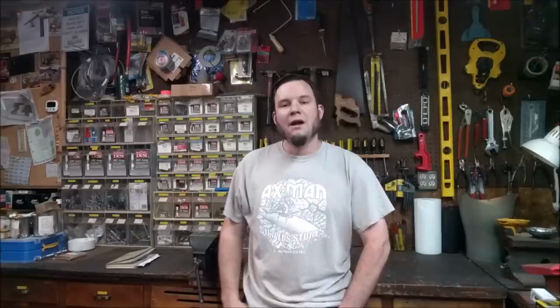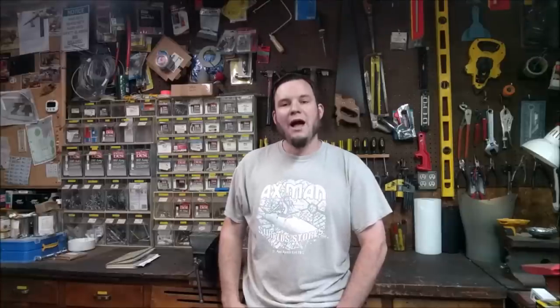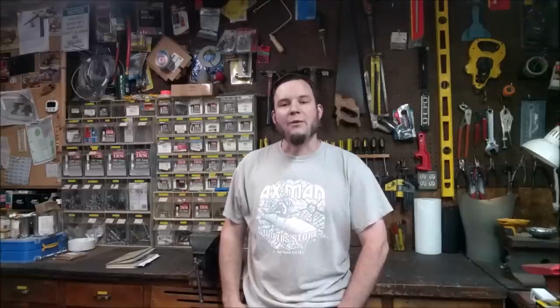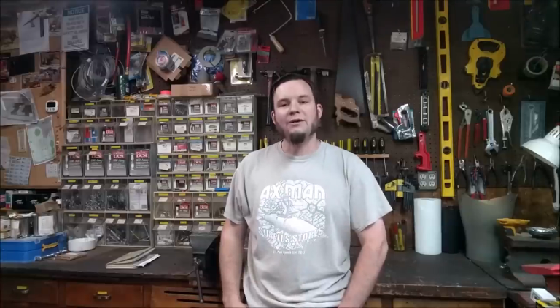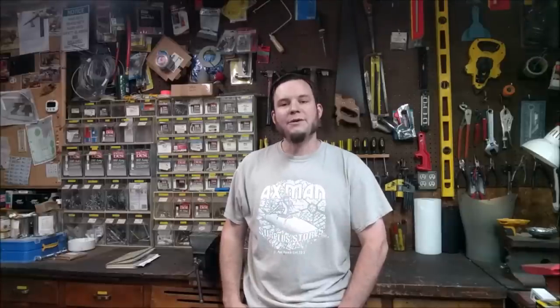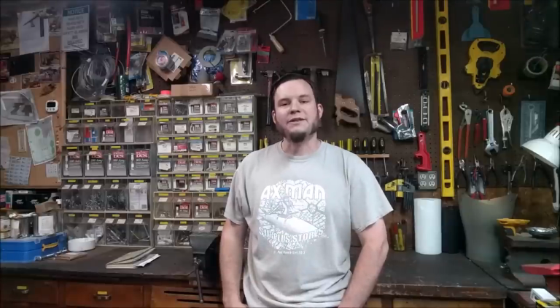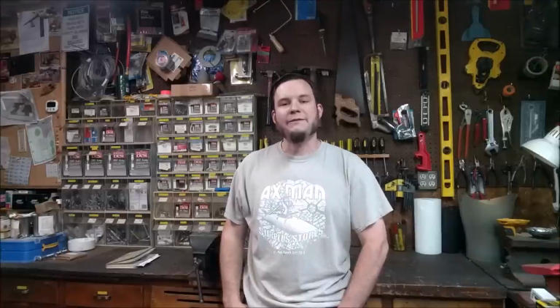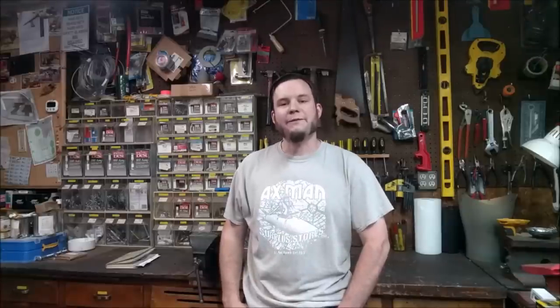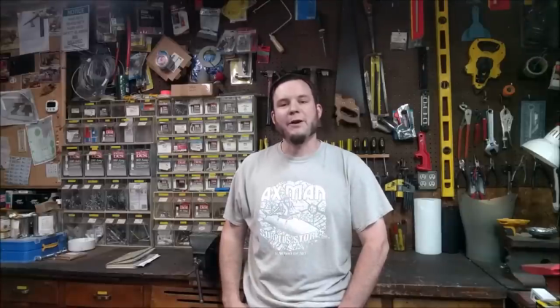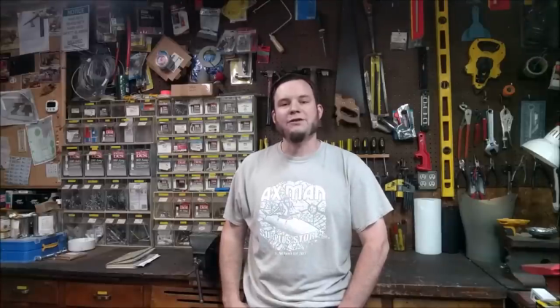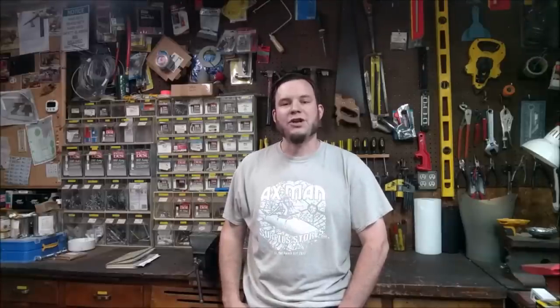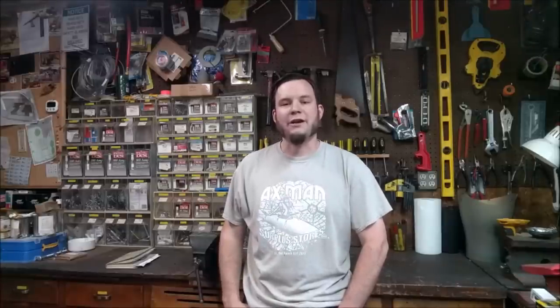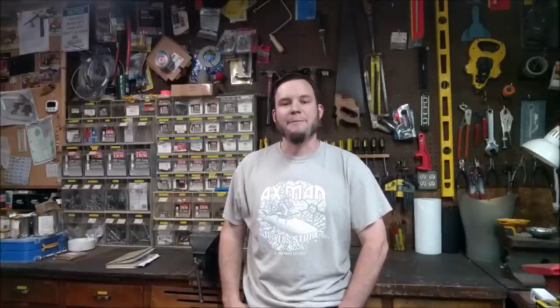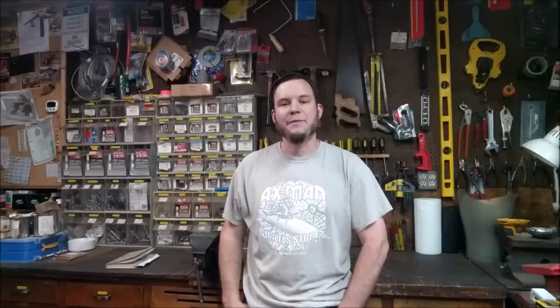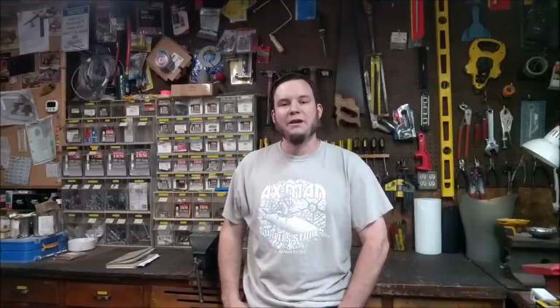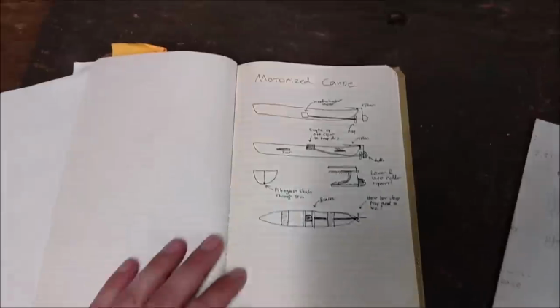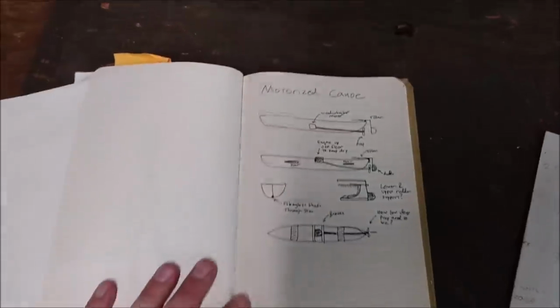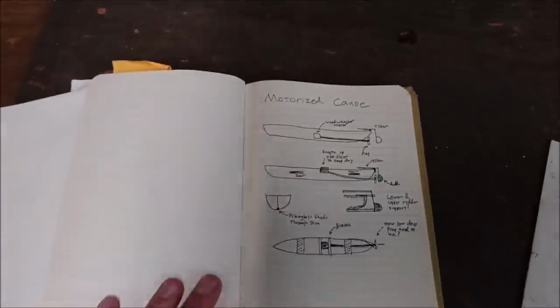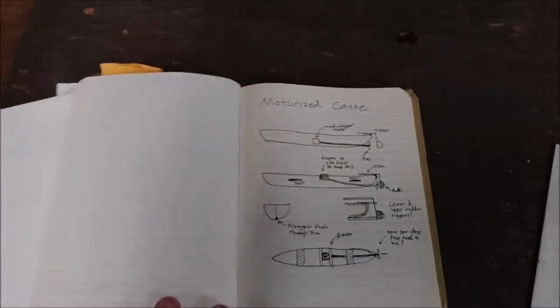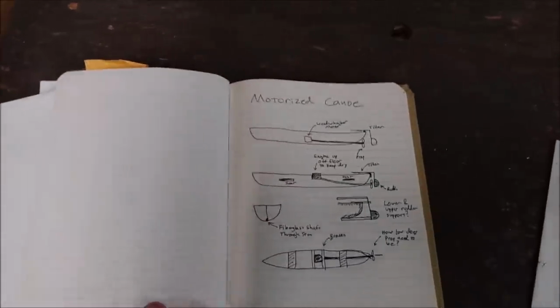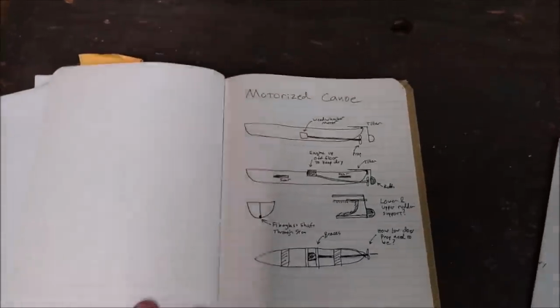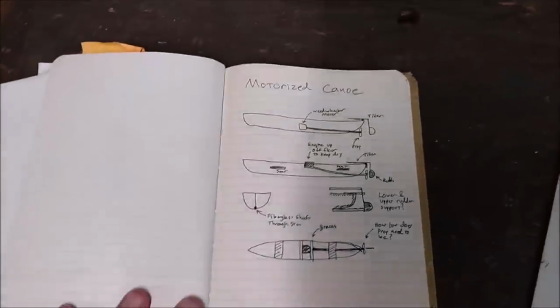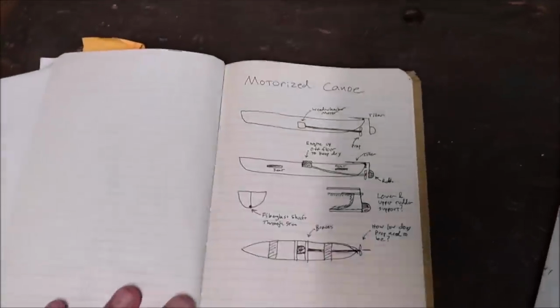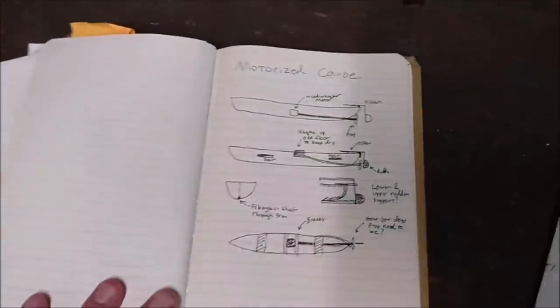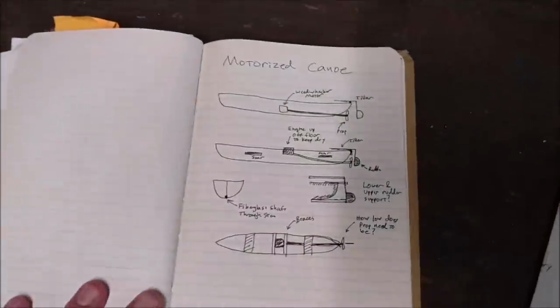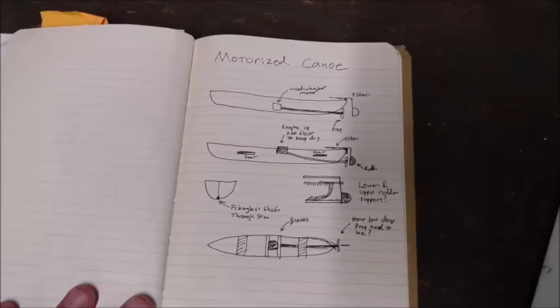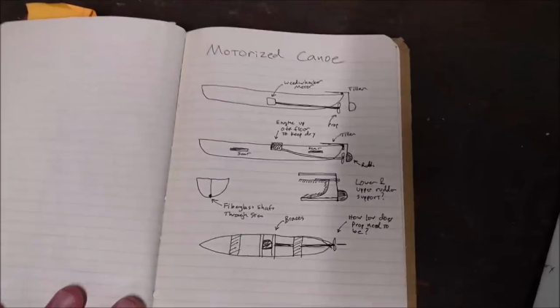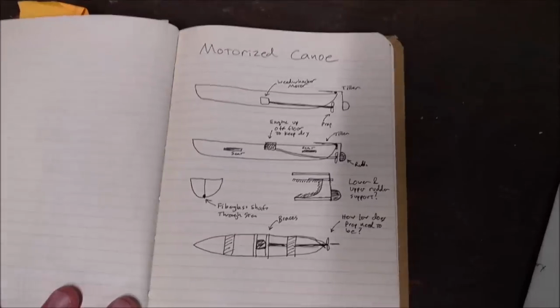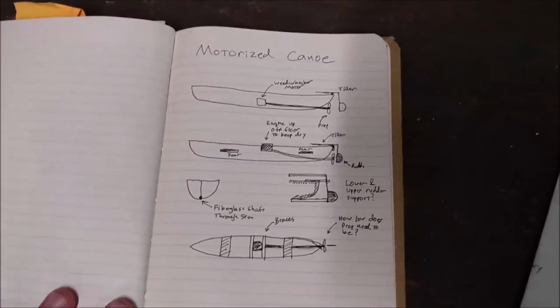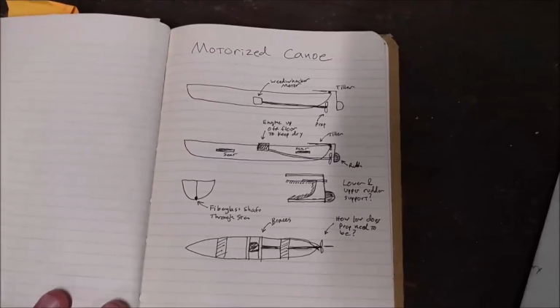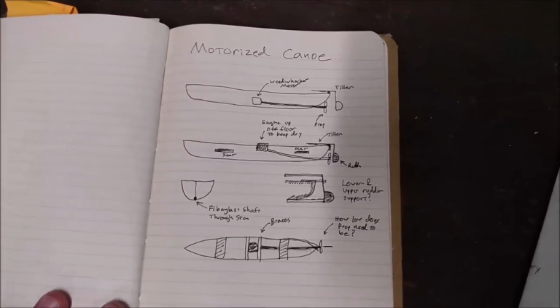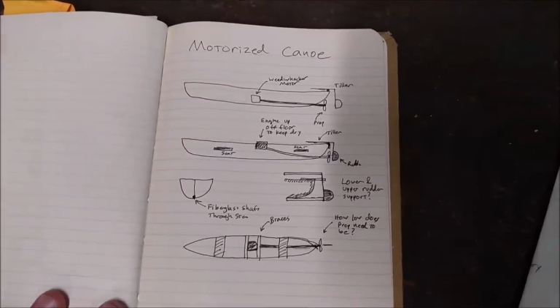Hi, welcome to the Save It For Parts channel. This is what I'm thinking of doing today: a motorized canoe.